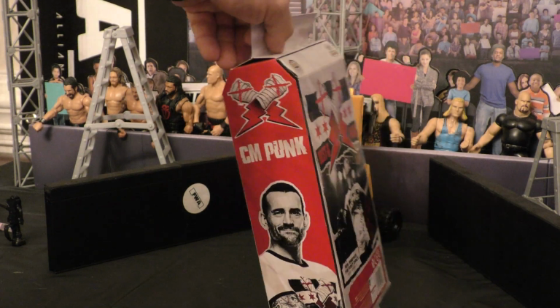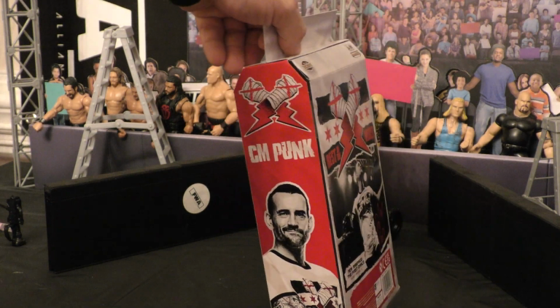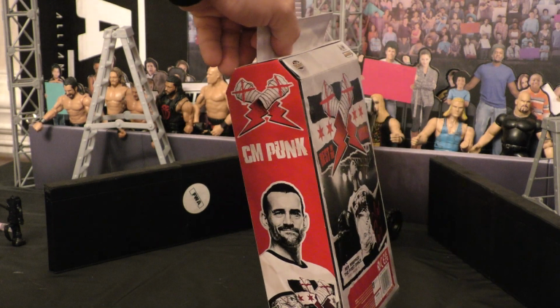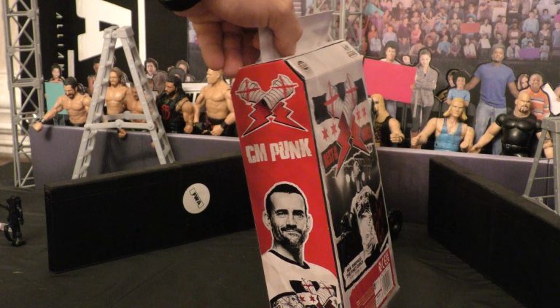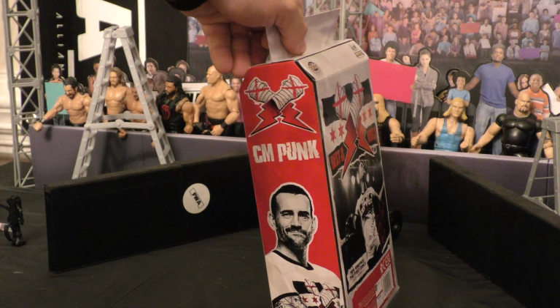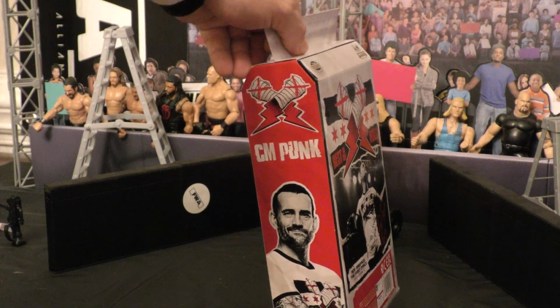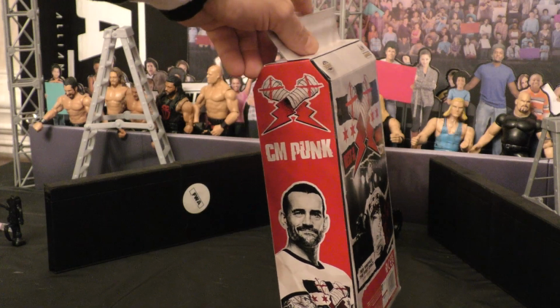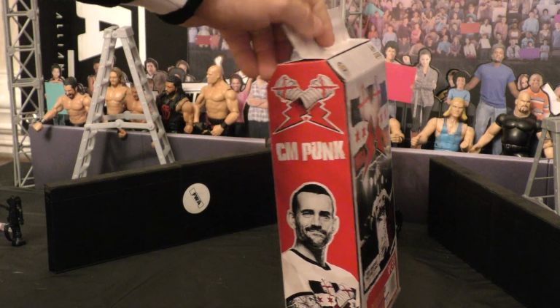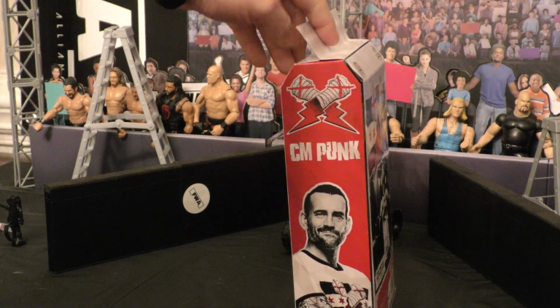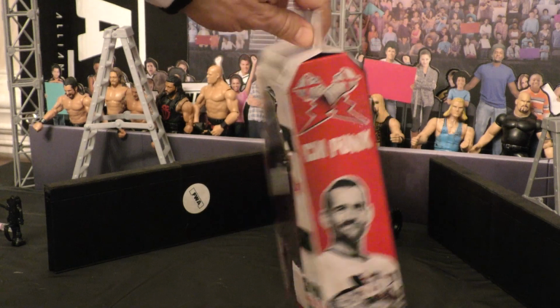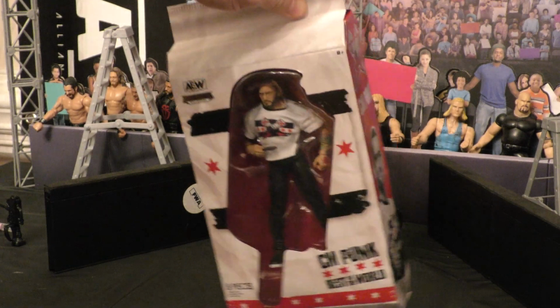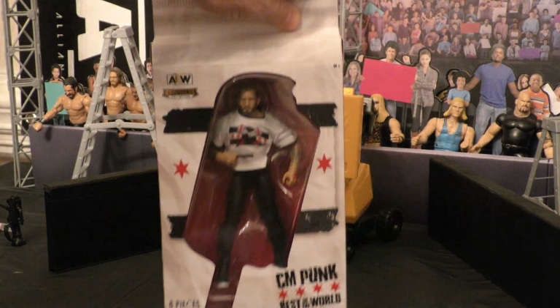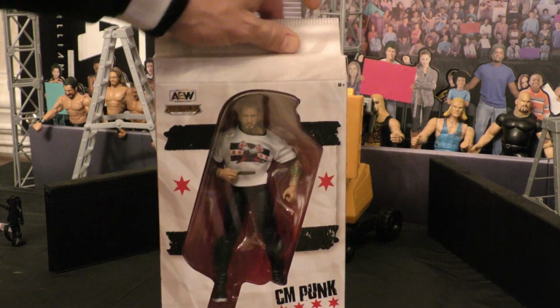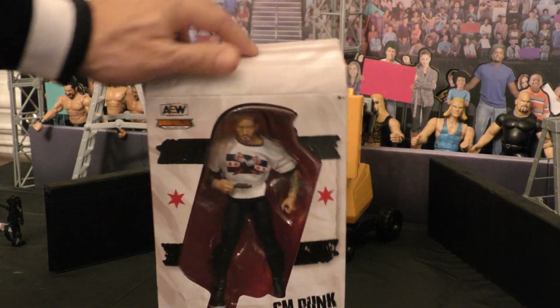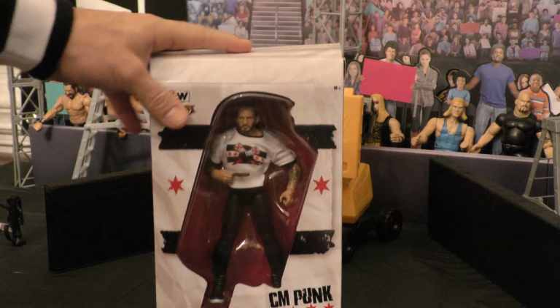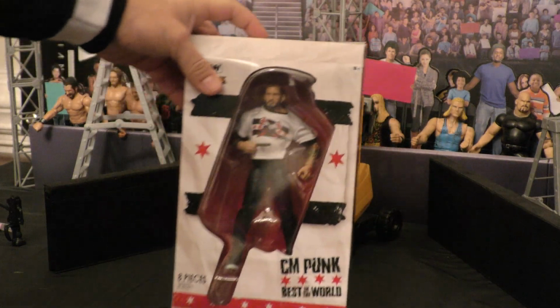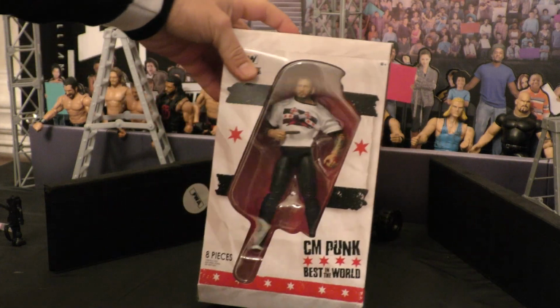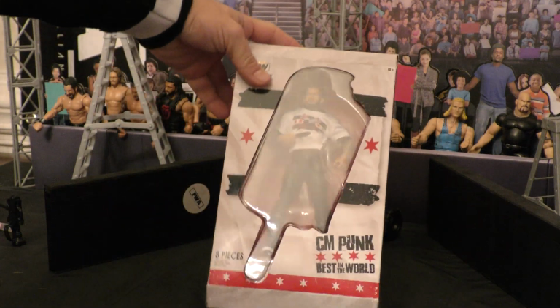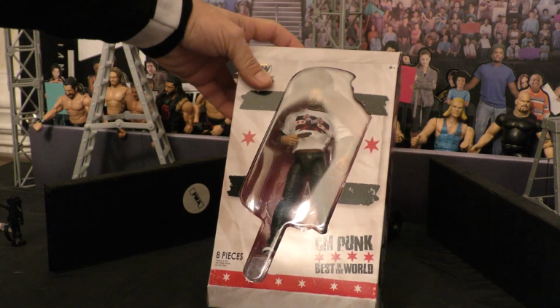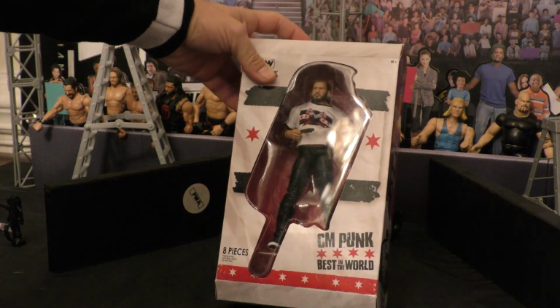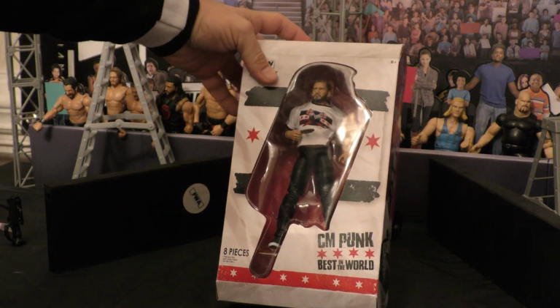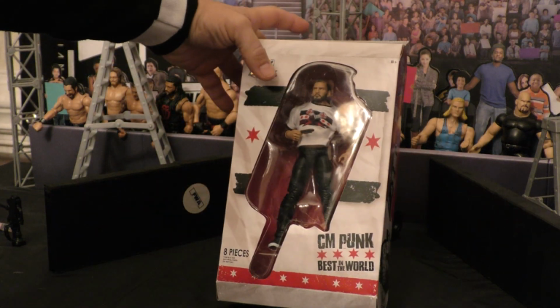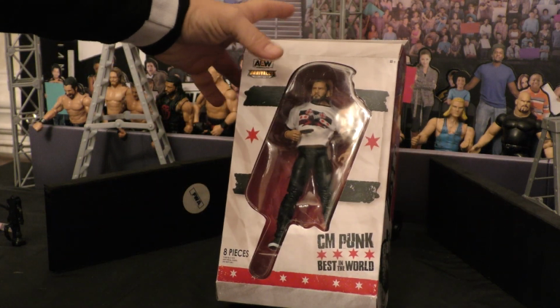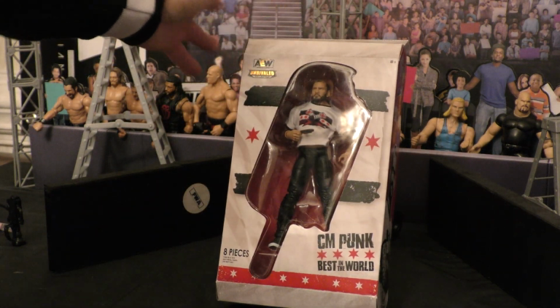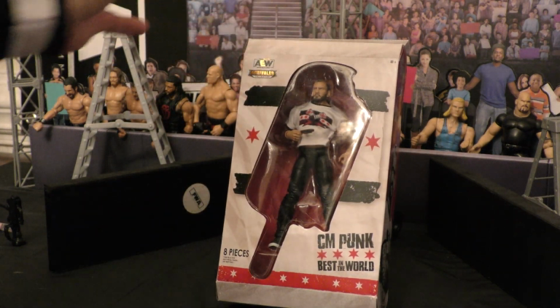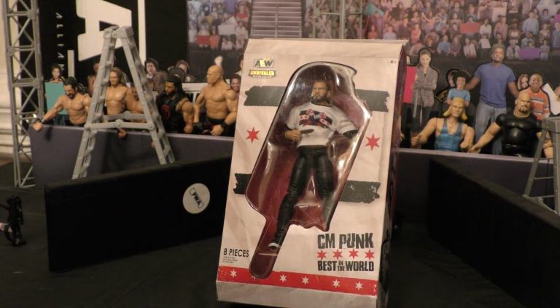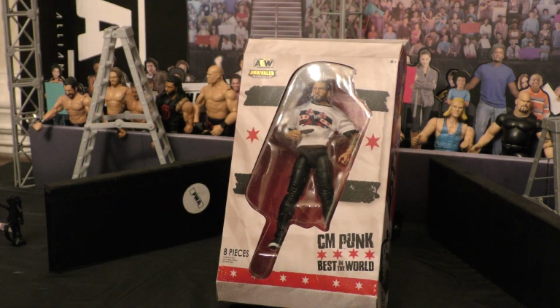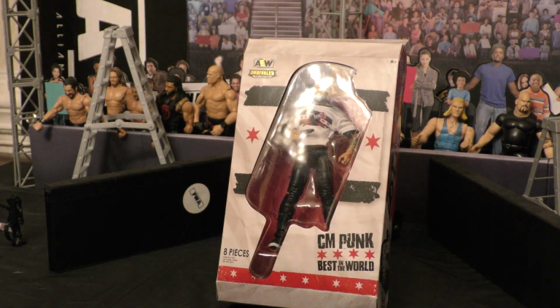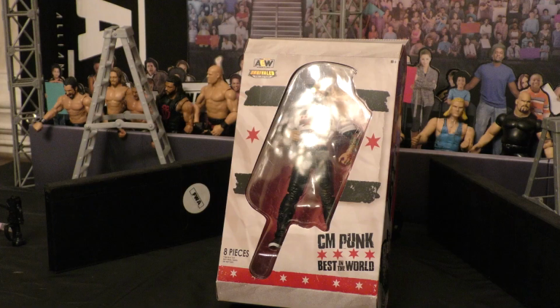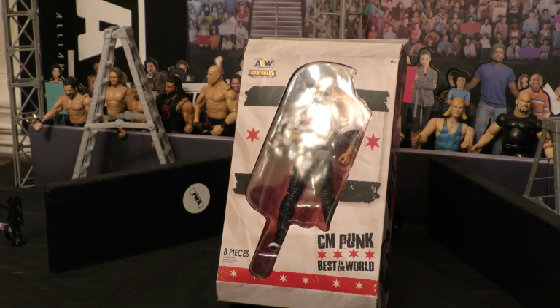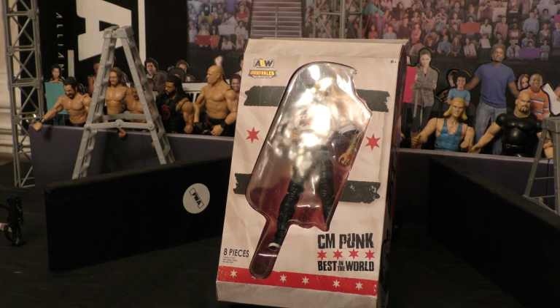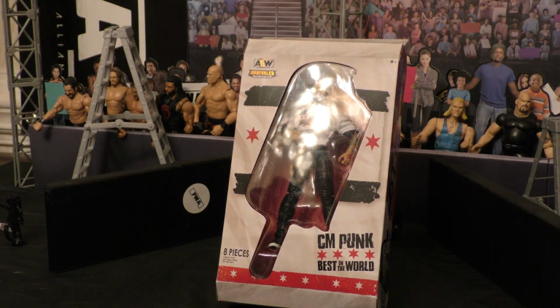This is a Ringside Collectibles exclusive guys, so make sure you like, subscribe, and we're going to dive into this one.